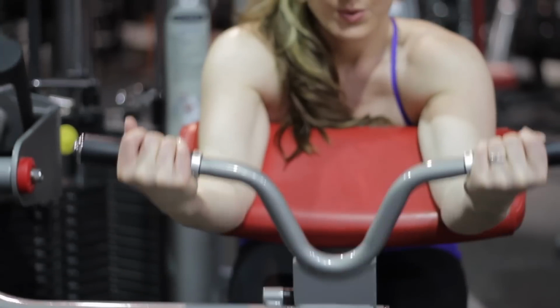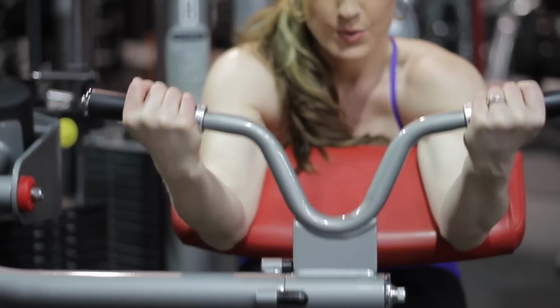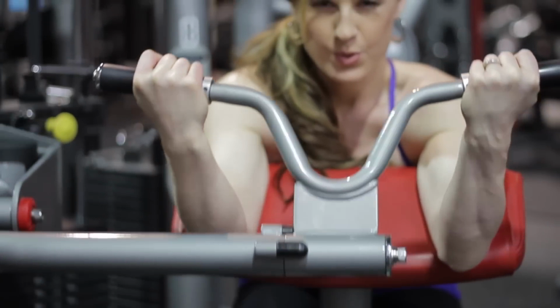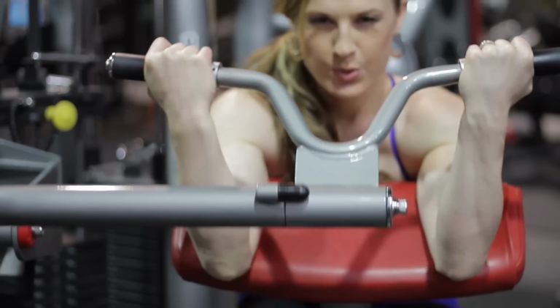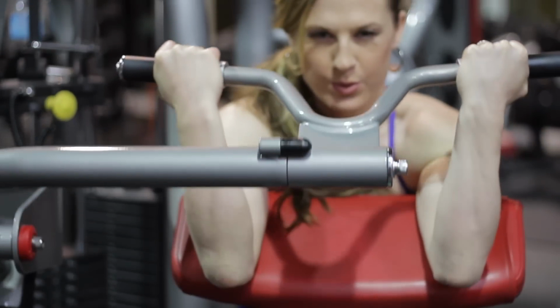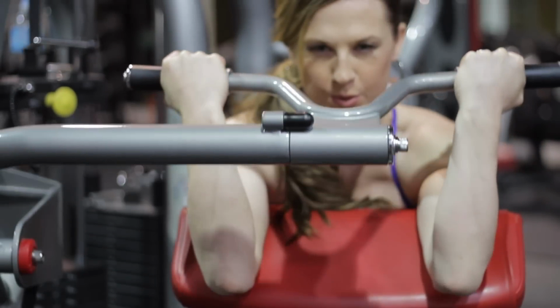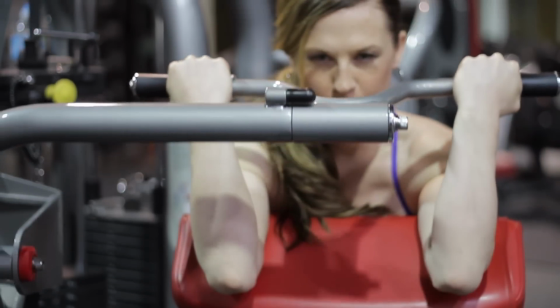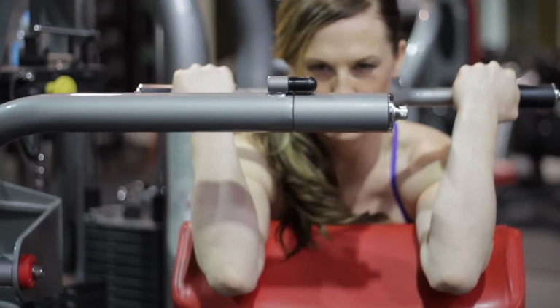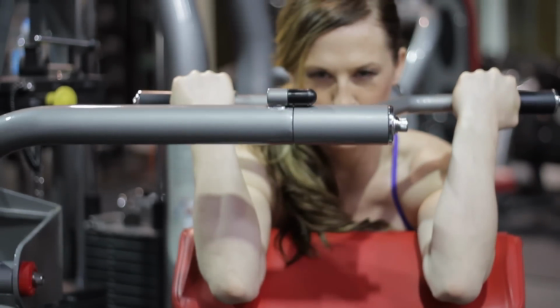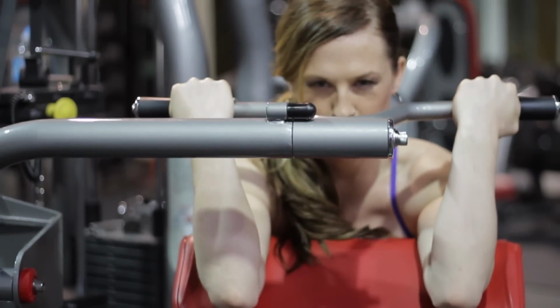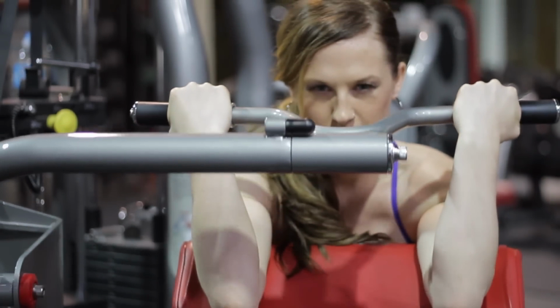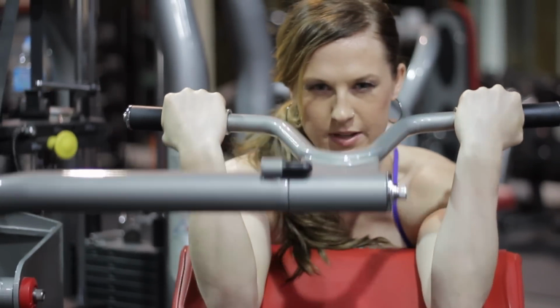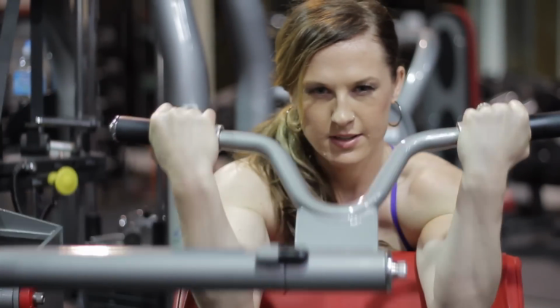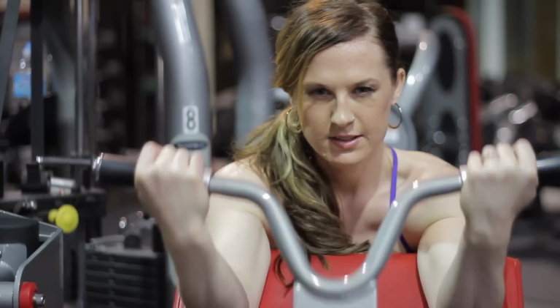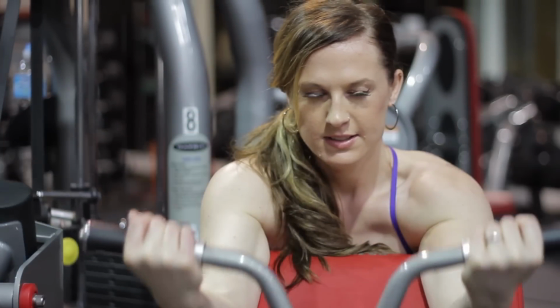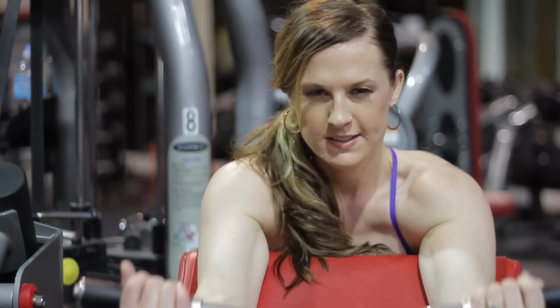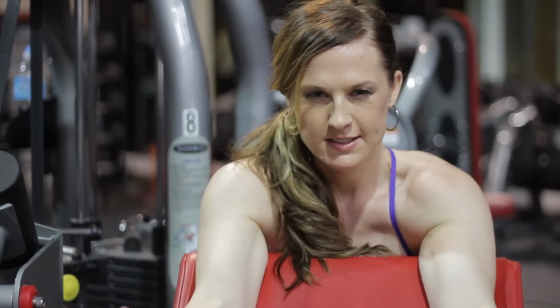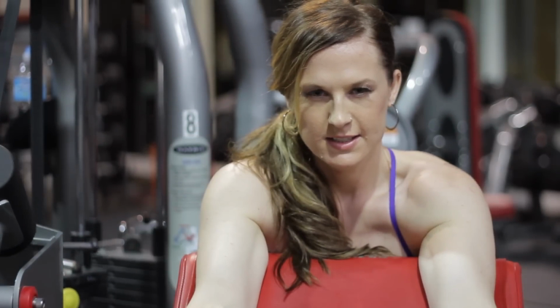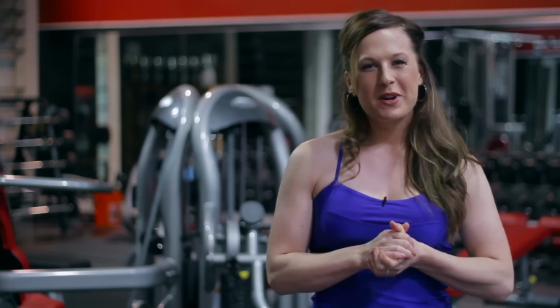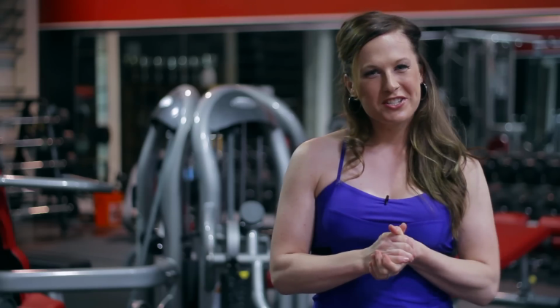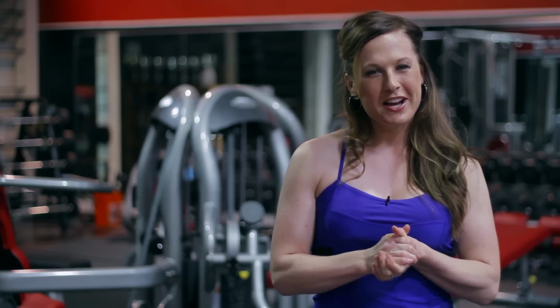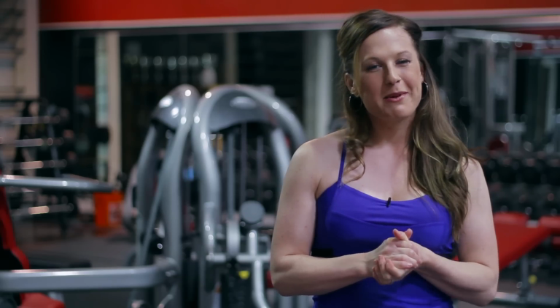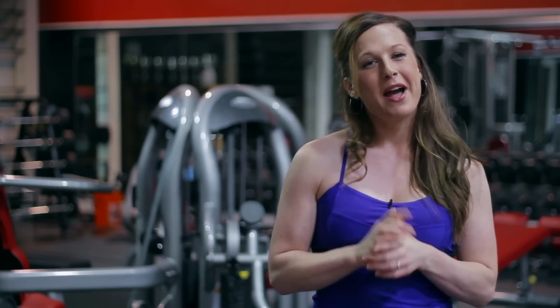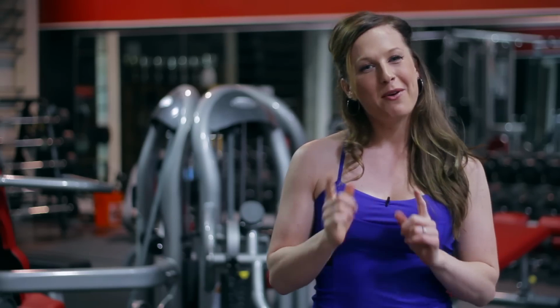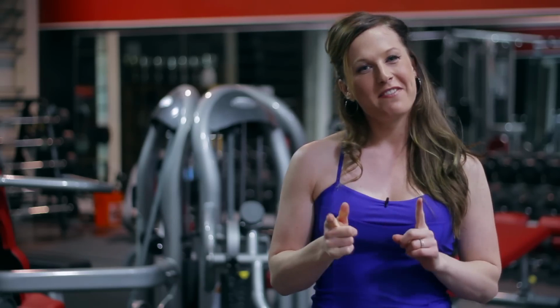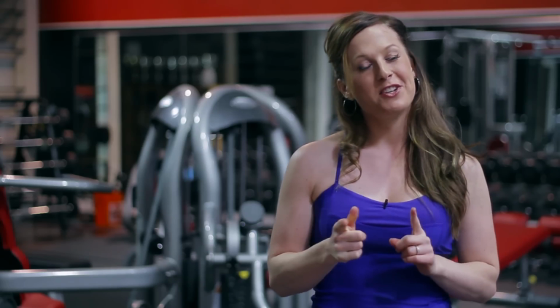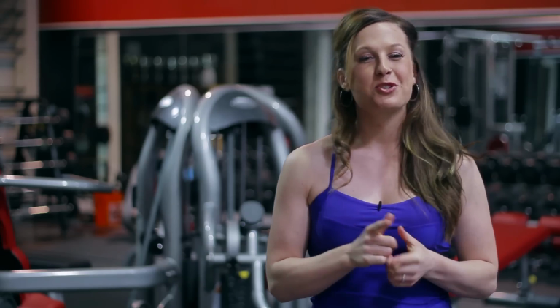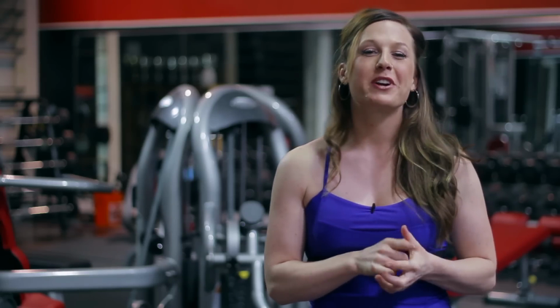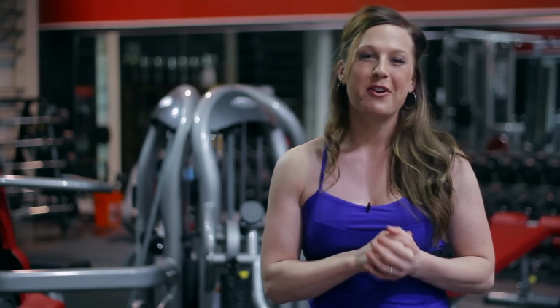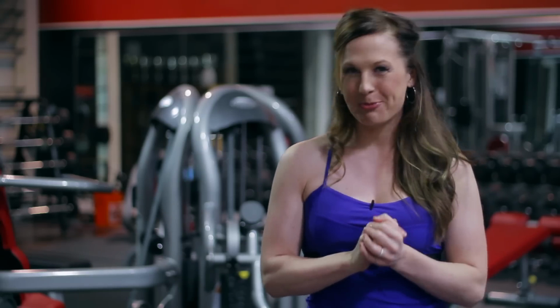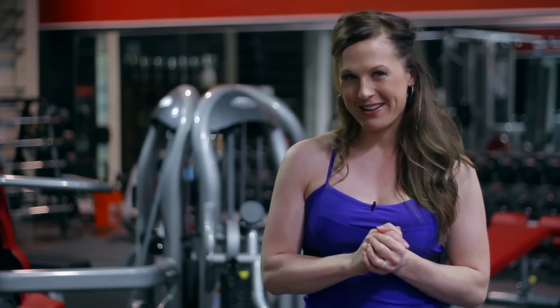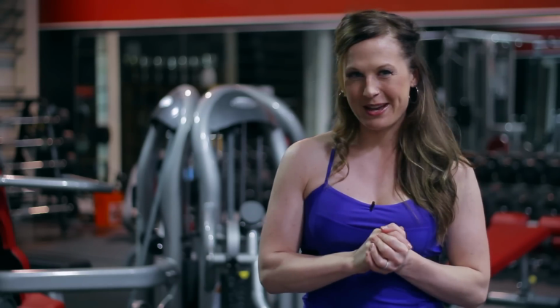Again, this is Dani J. We're at Camp Hero Fitness. We just talked about how often you should work out your biceps.